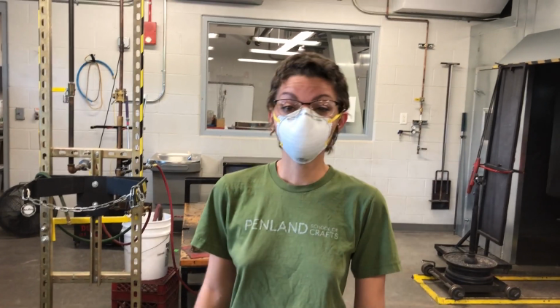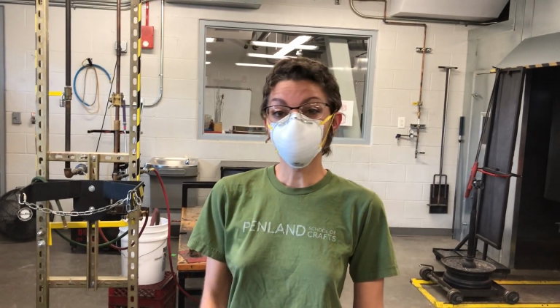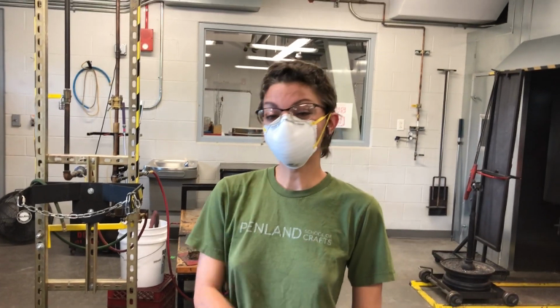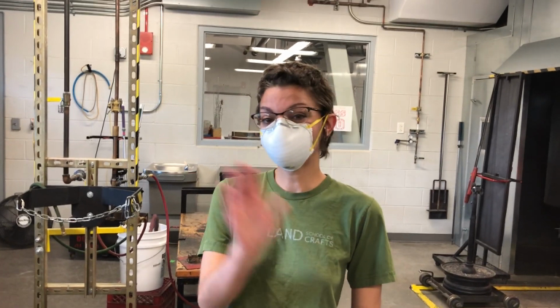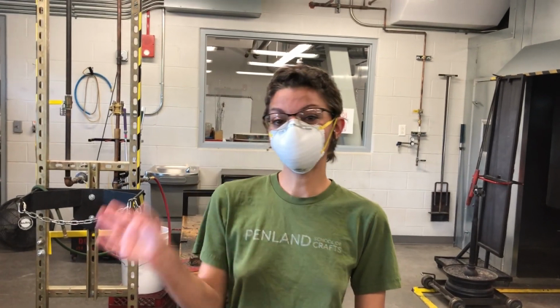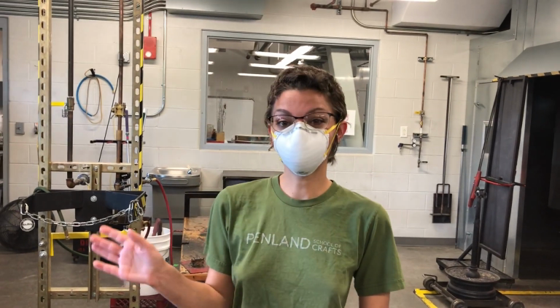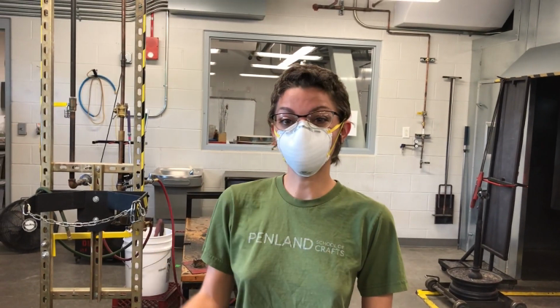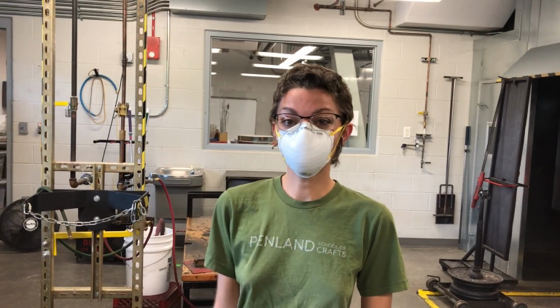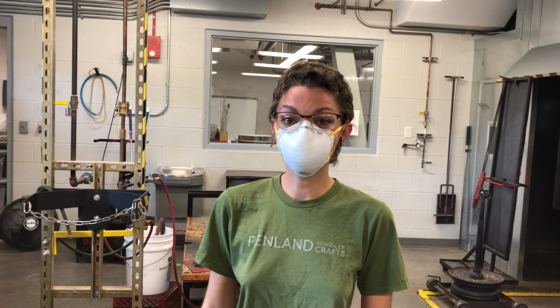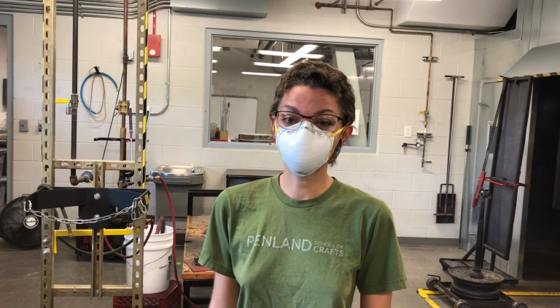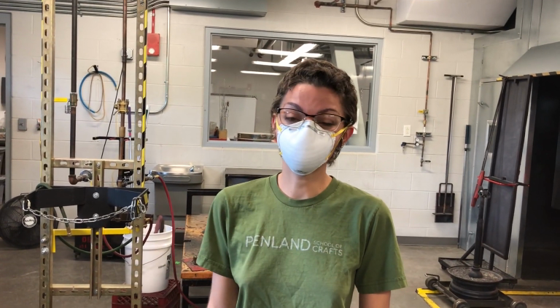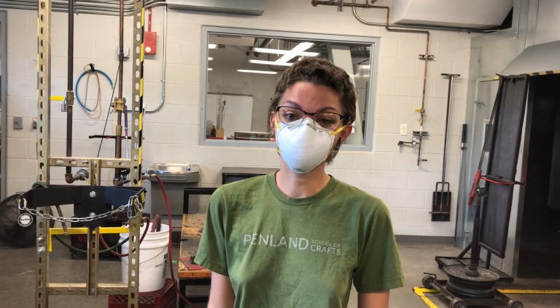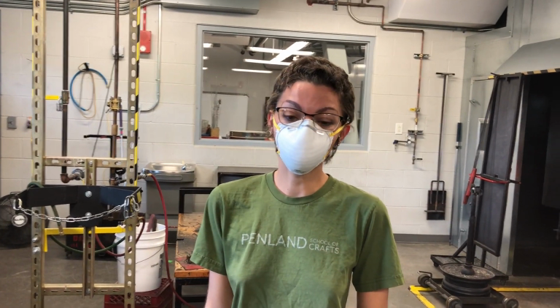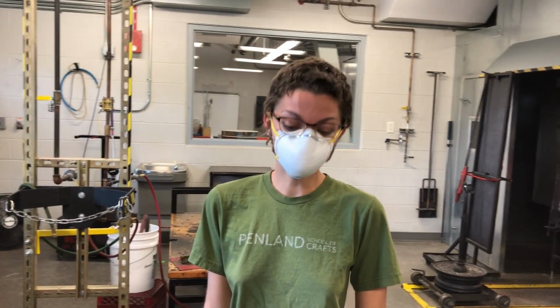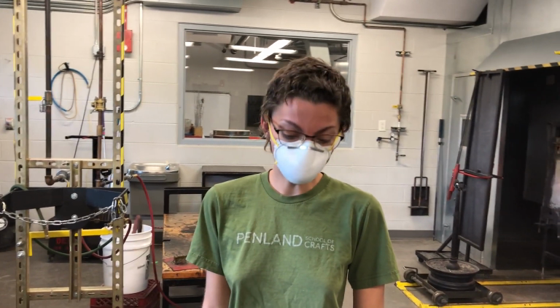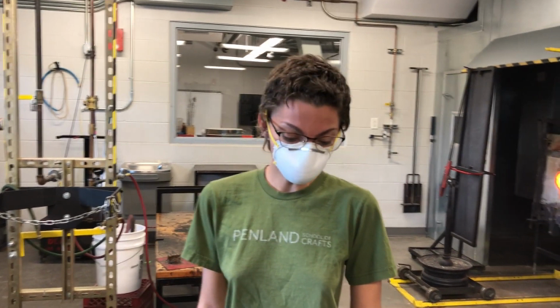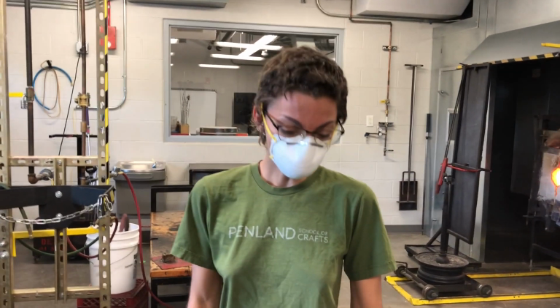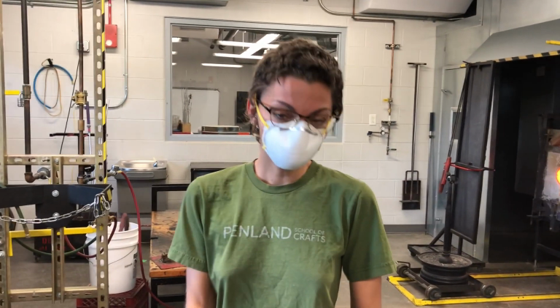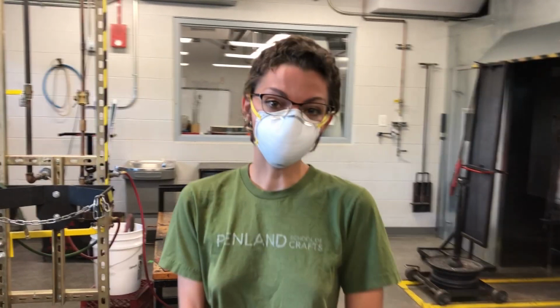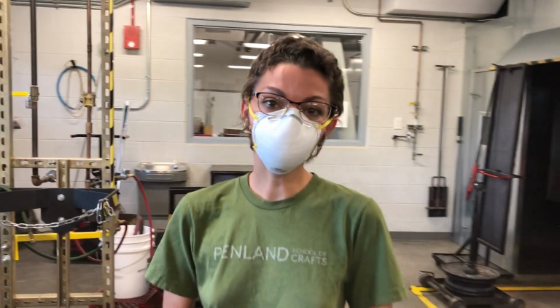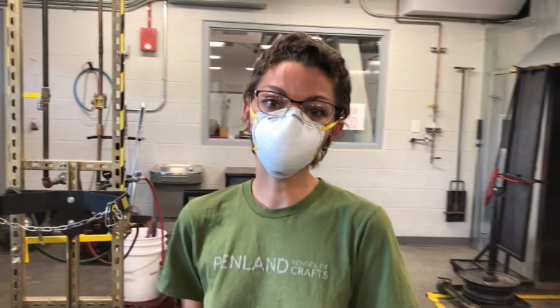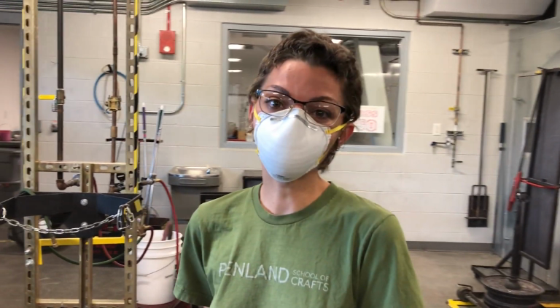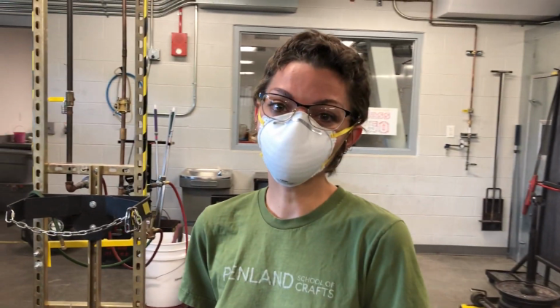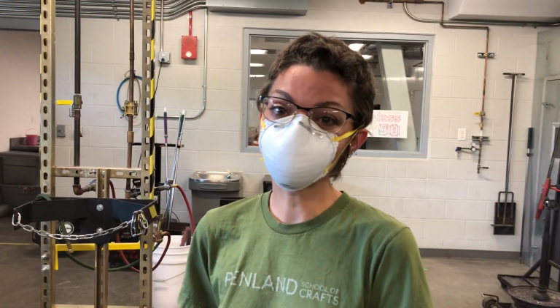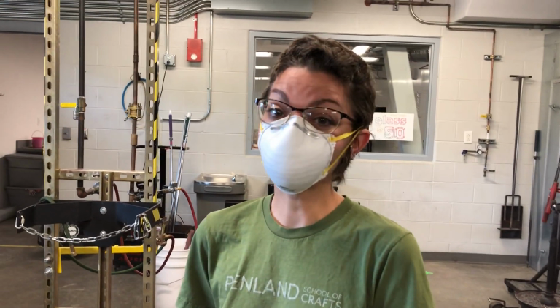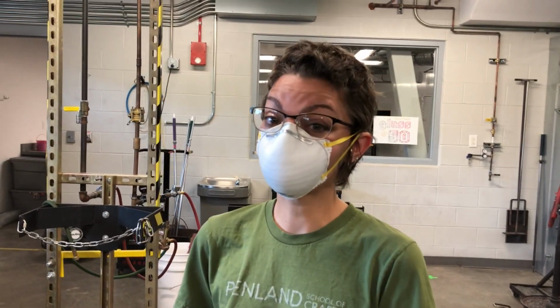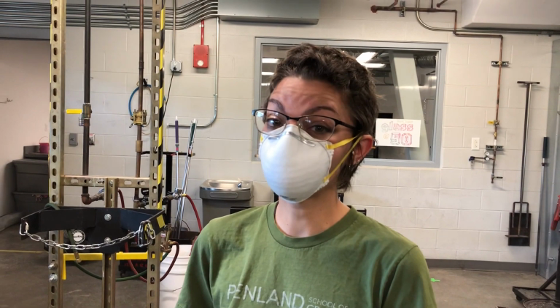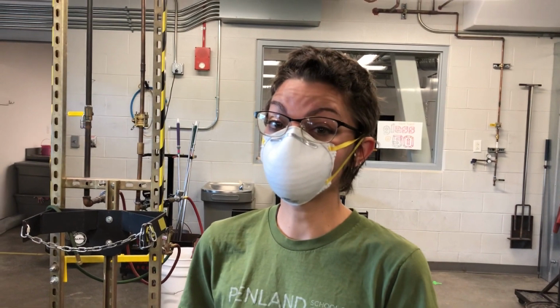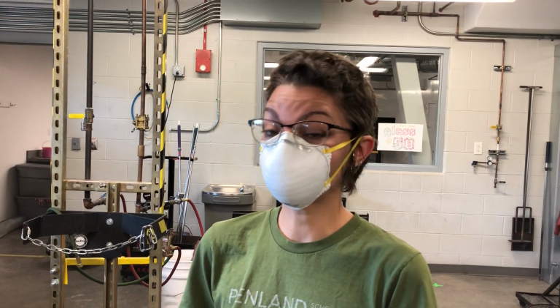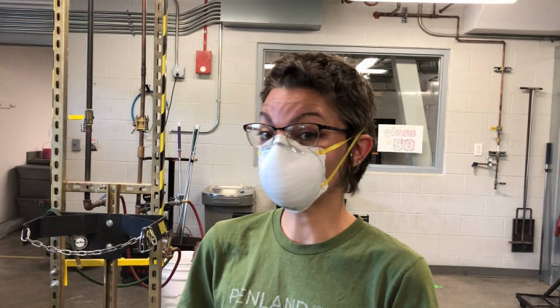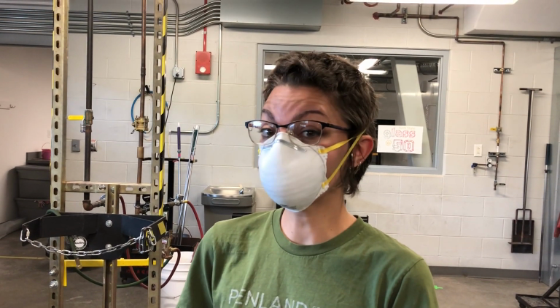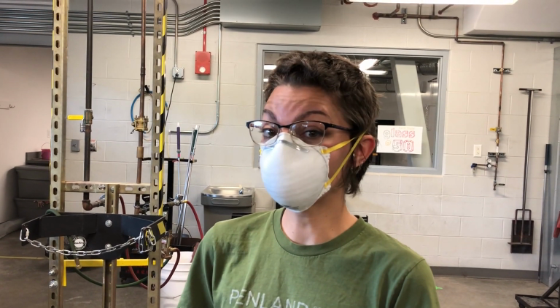Hello students and welcome back to the Kent State Hot Shop. Today we're going to be demonstrating the cube demo.